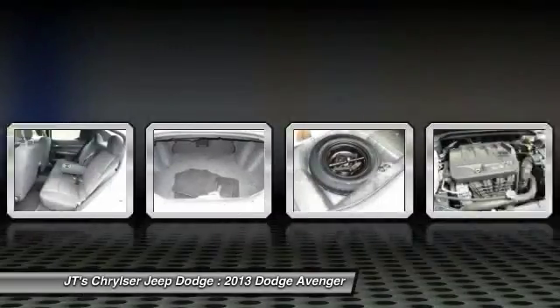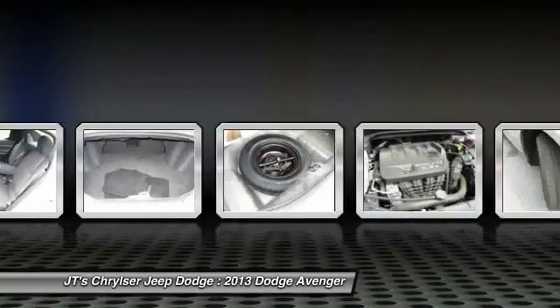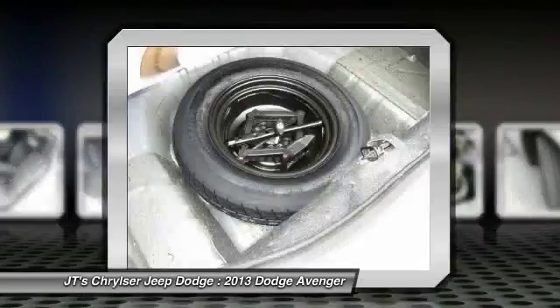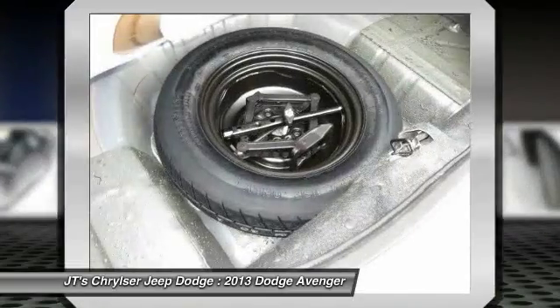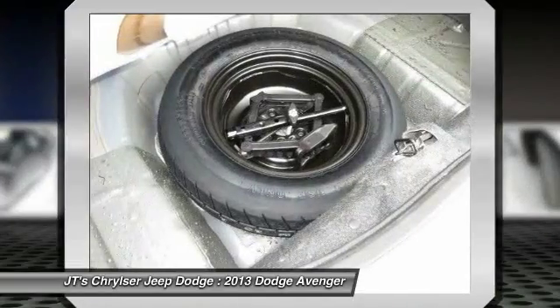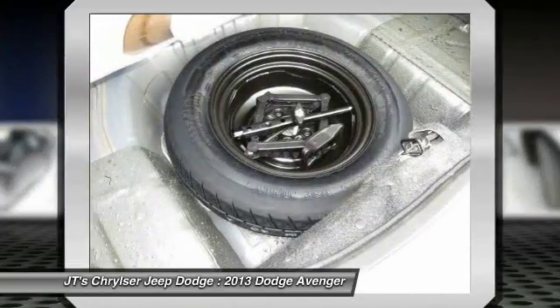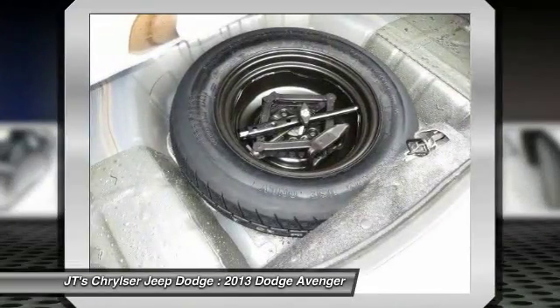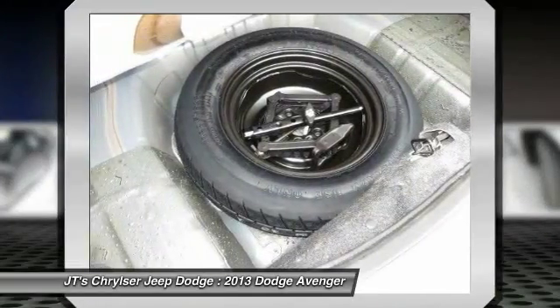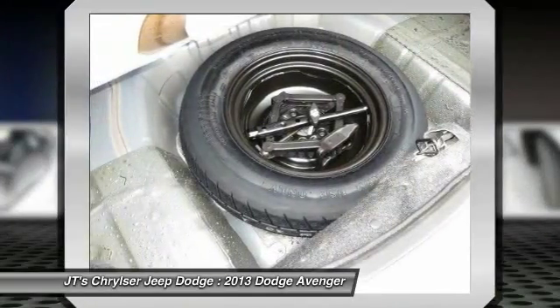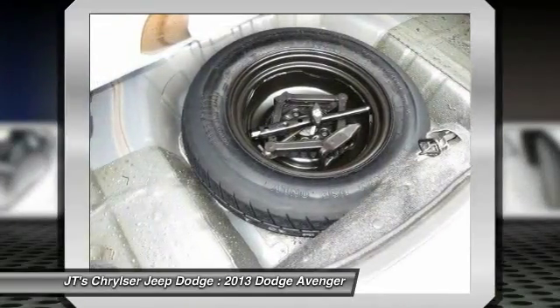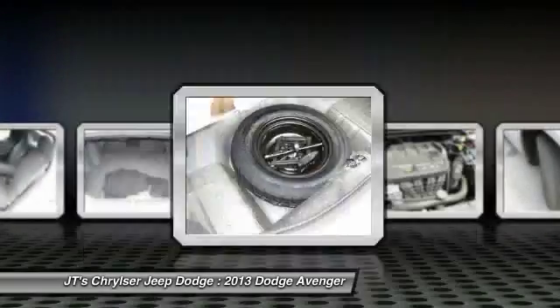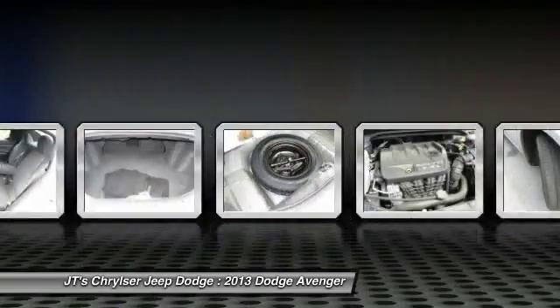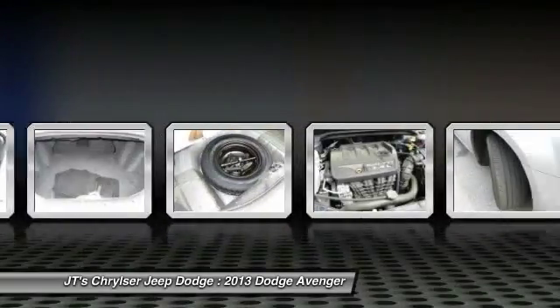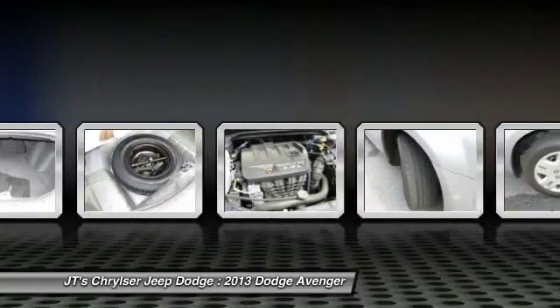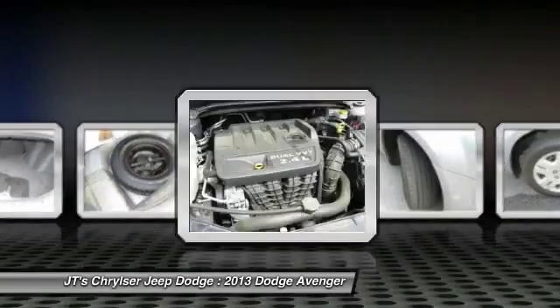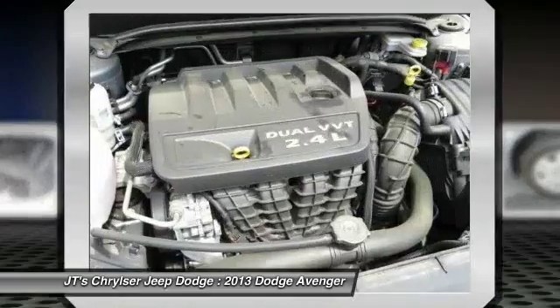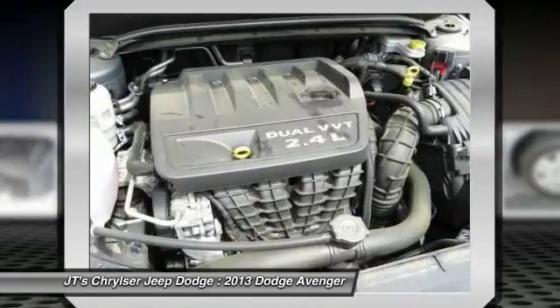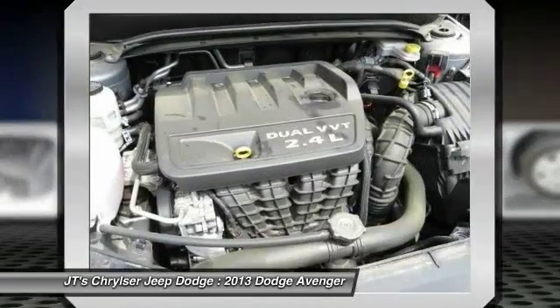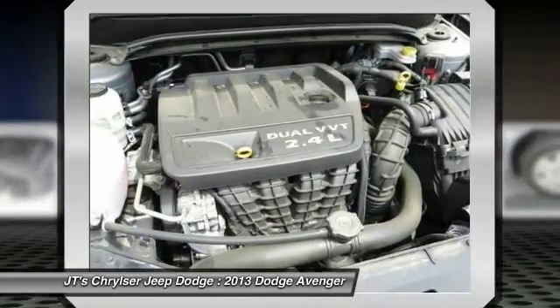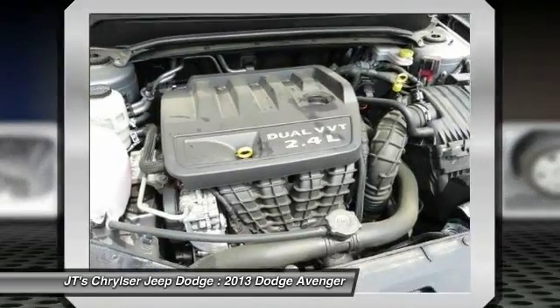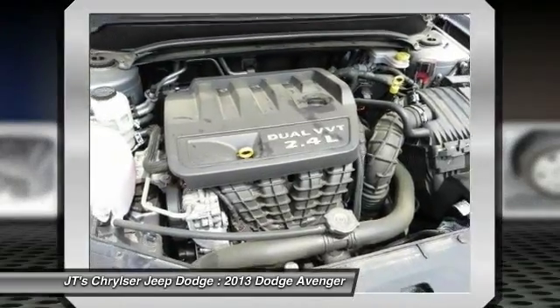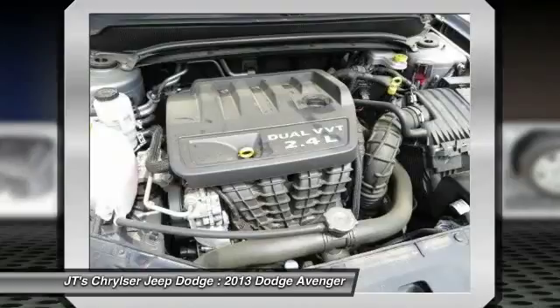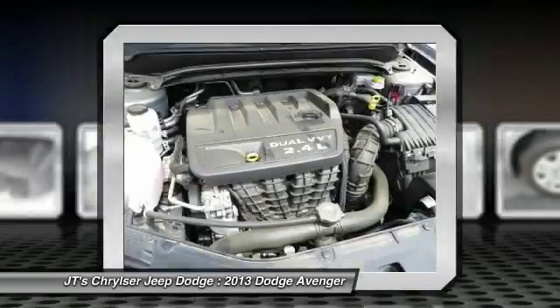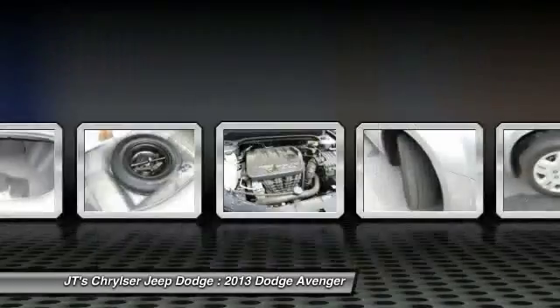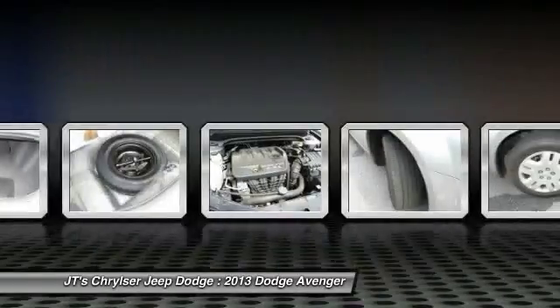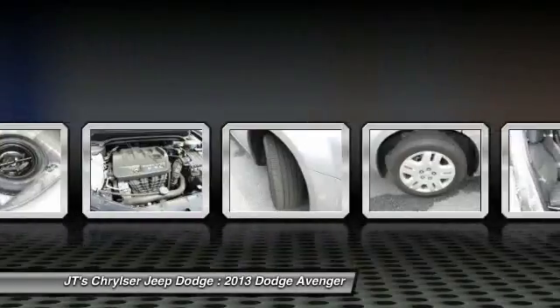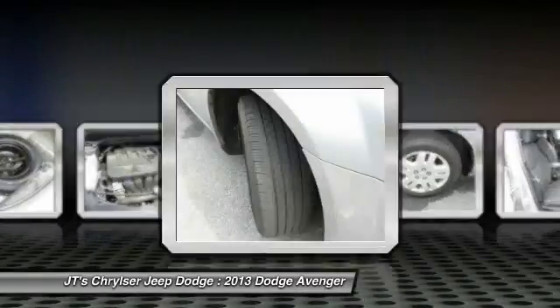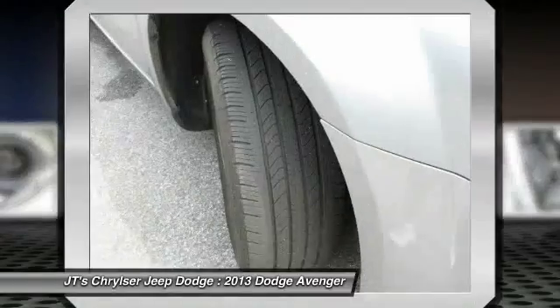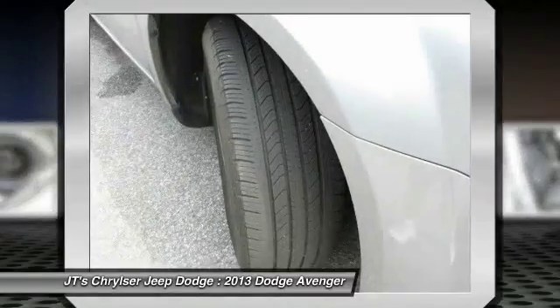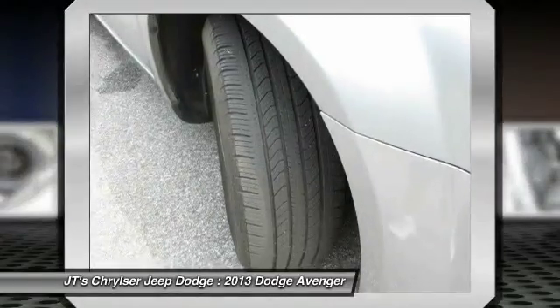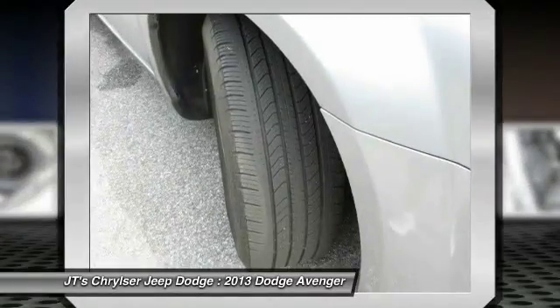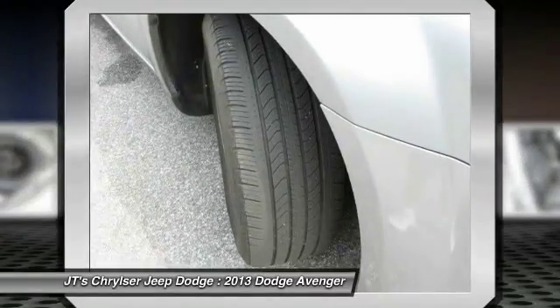Power steering, adjustable steering wheel, driver airbag, cruise control, floor mats.